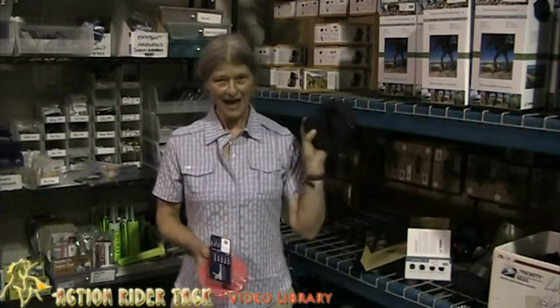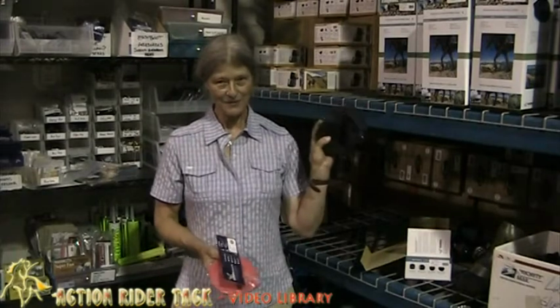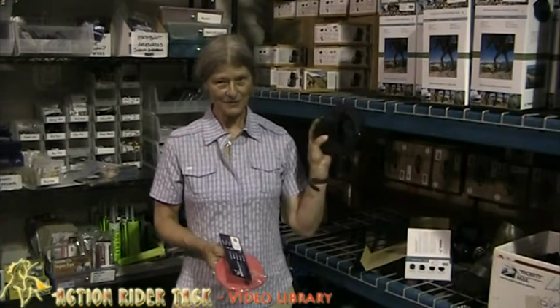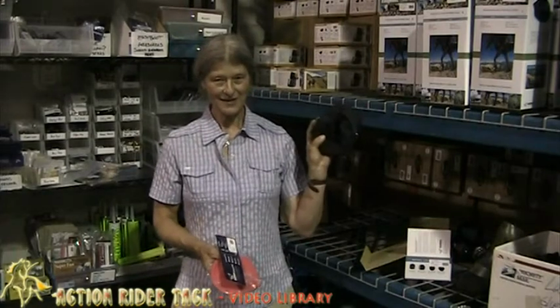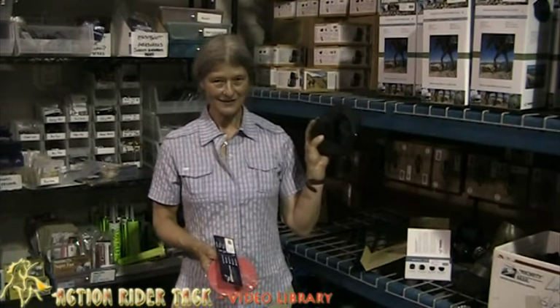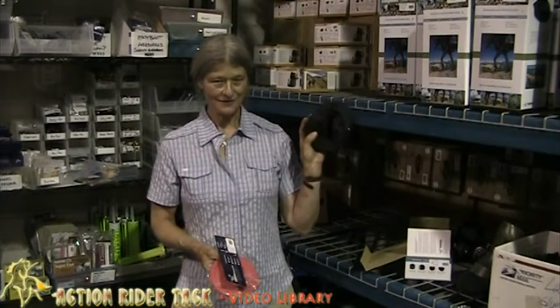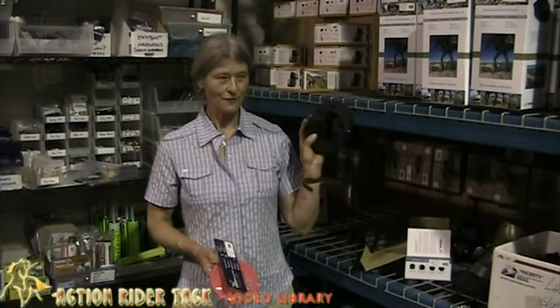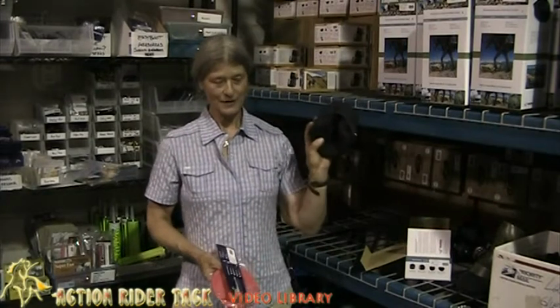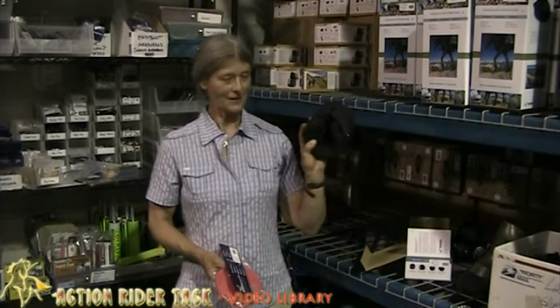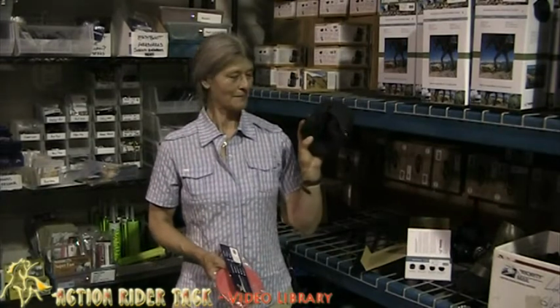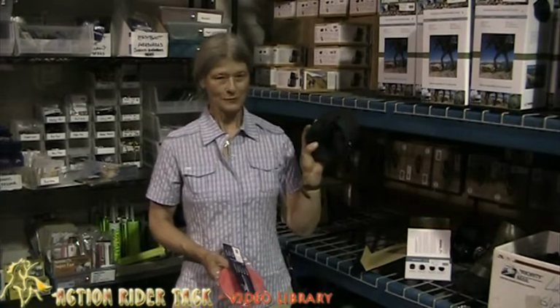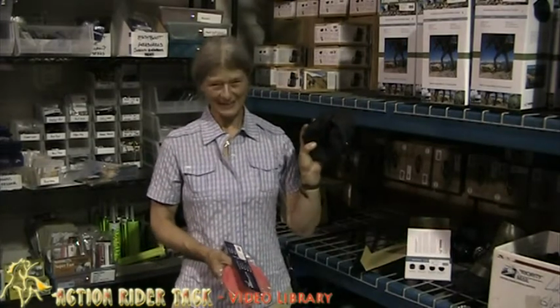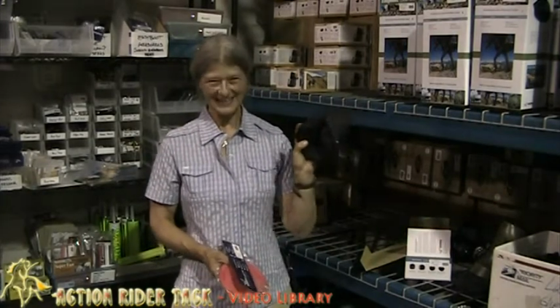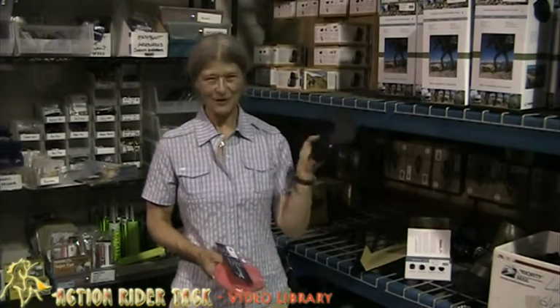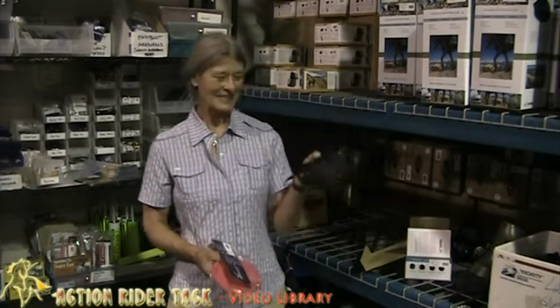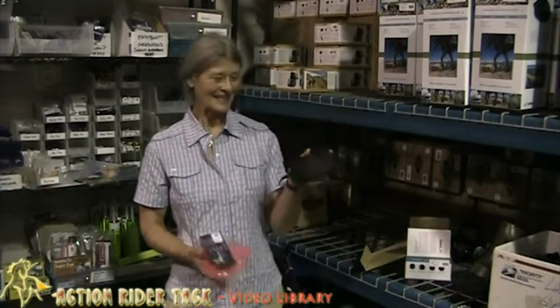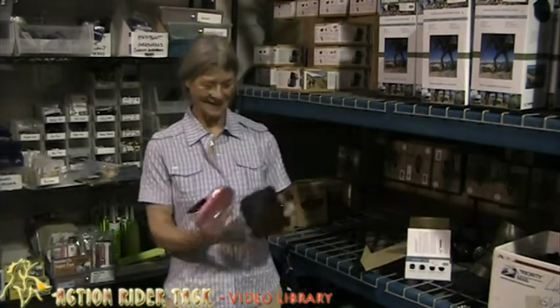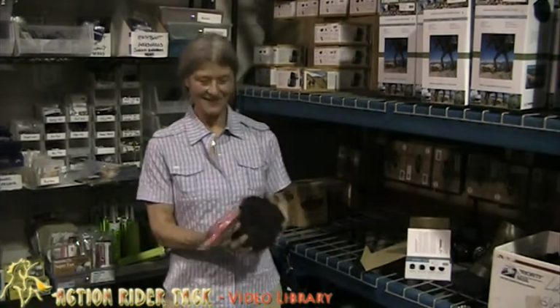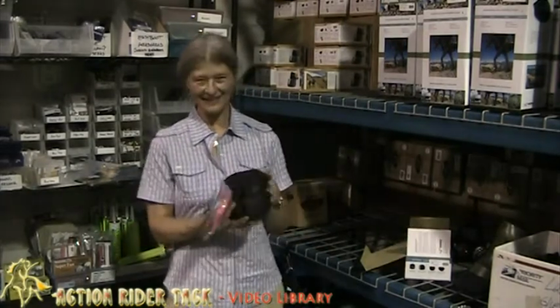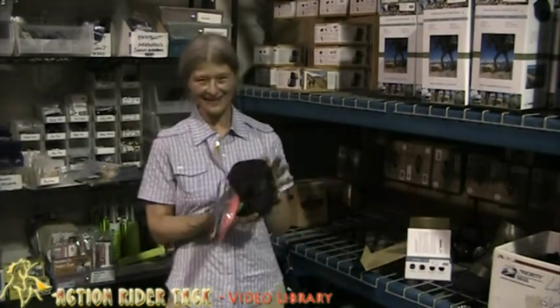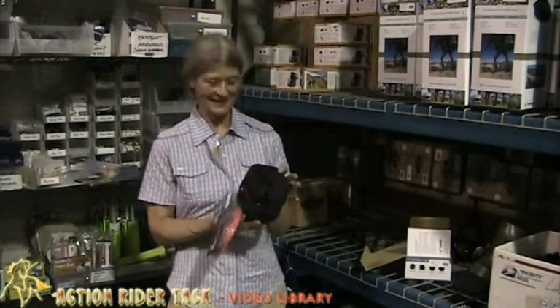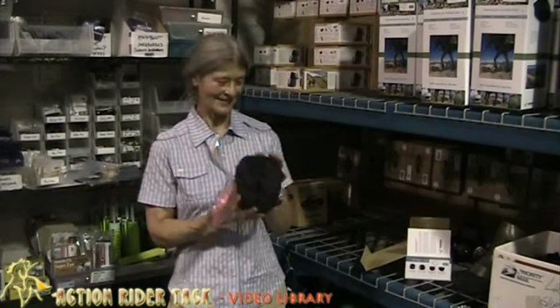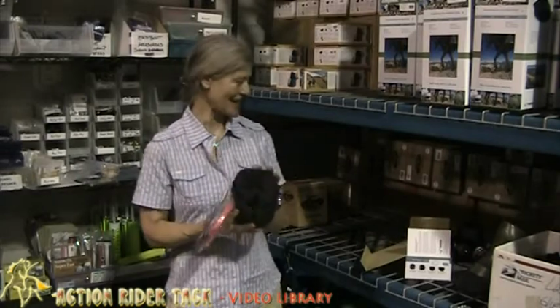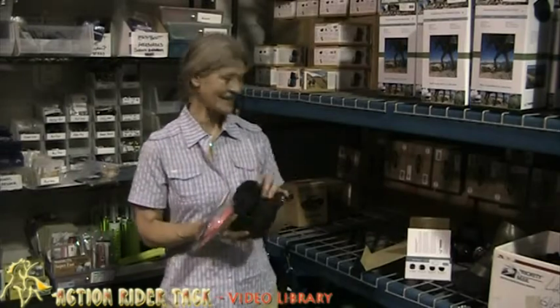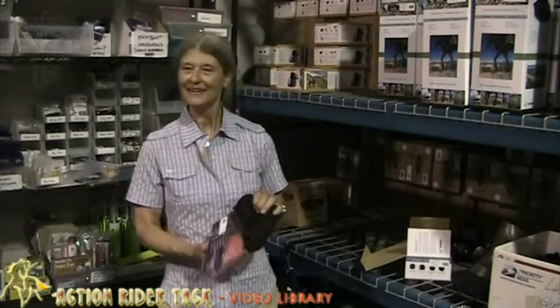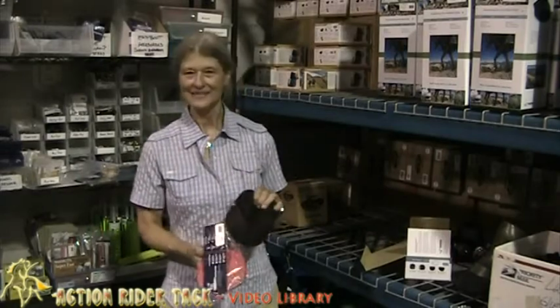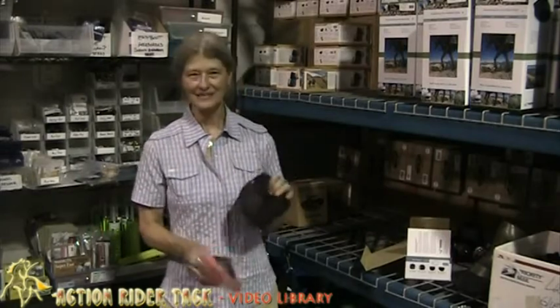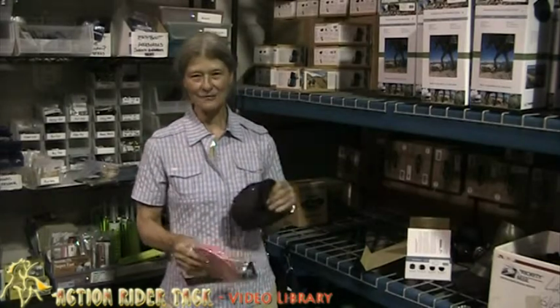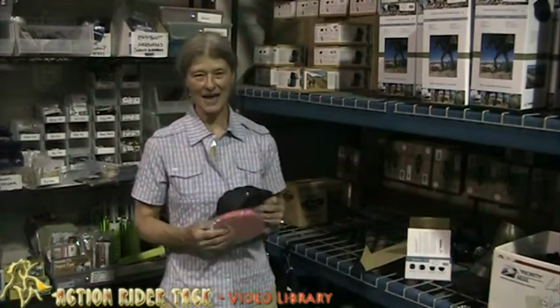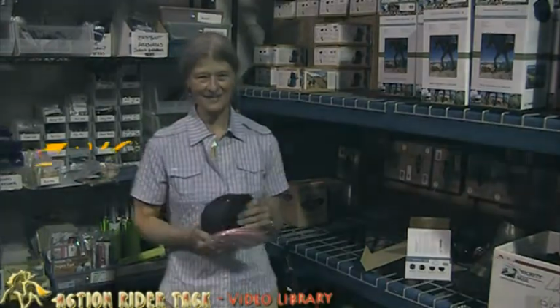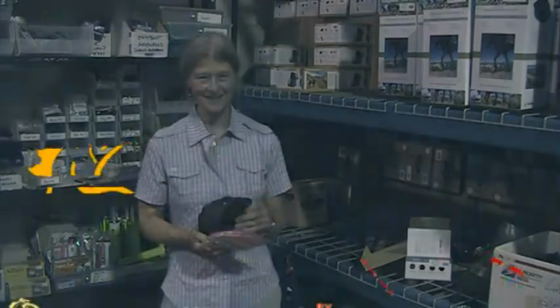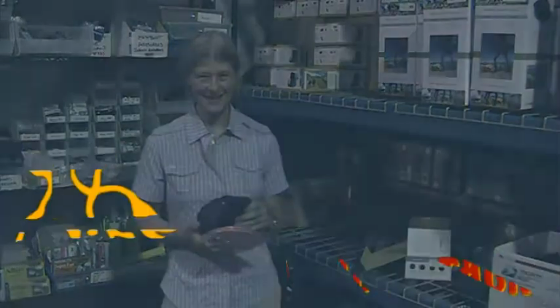I couldn't be happier with this boot from Easy Care — the Glove. It's great. This is Julie from ActionRider Tech.